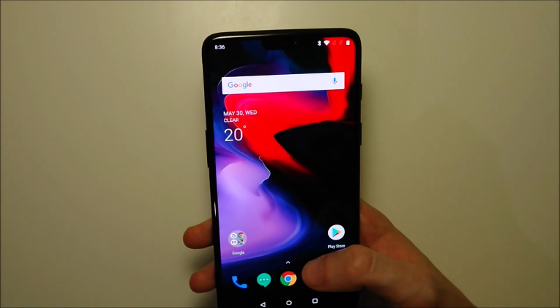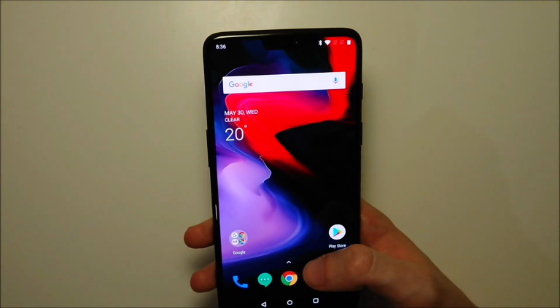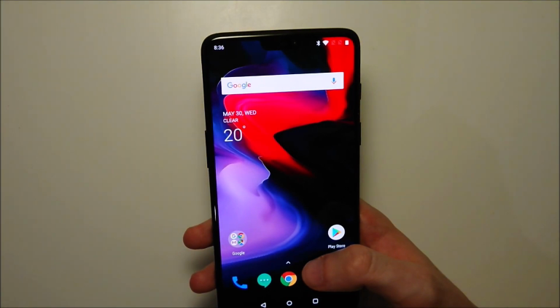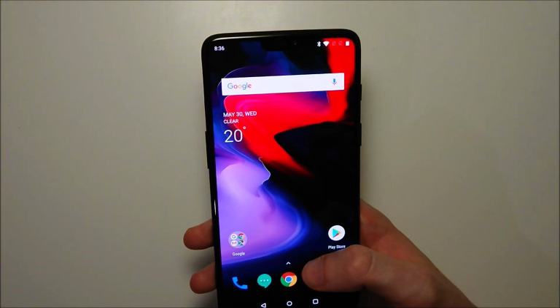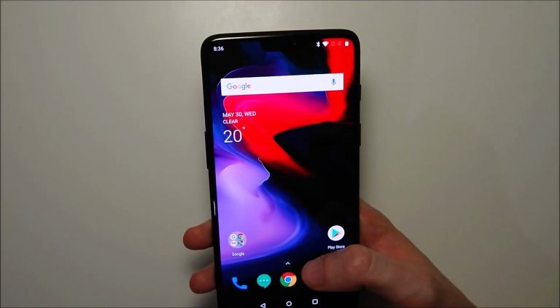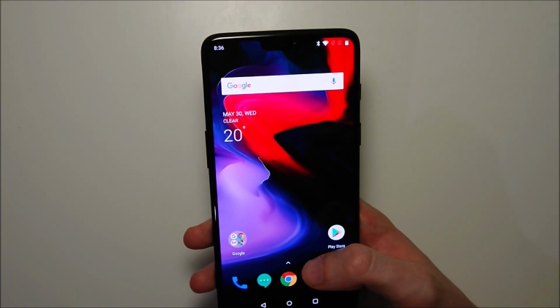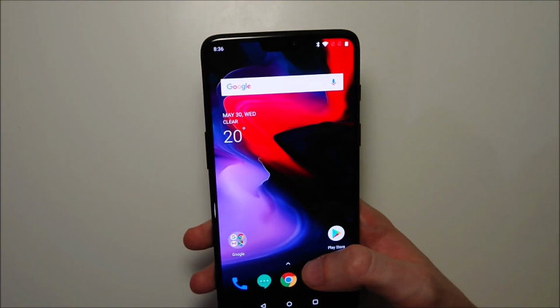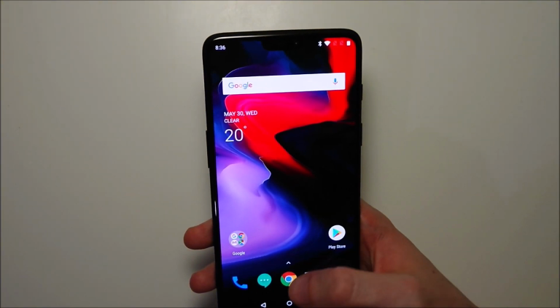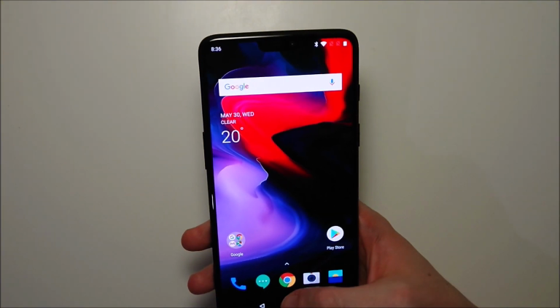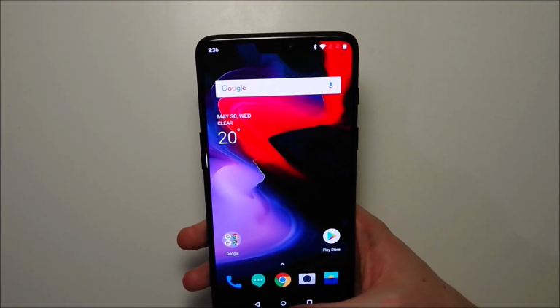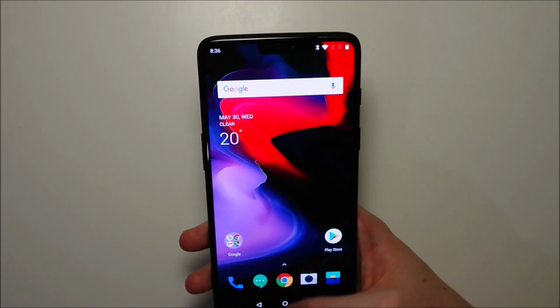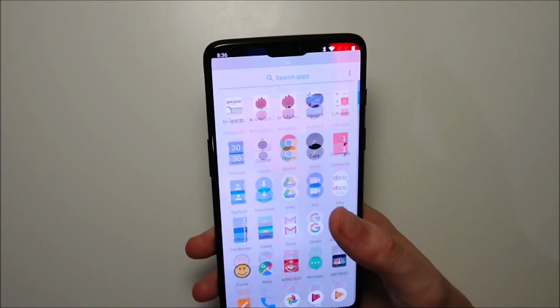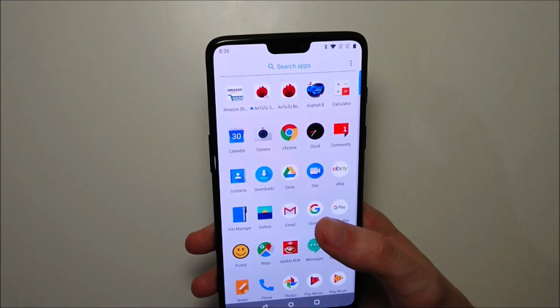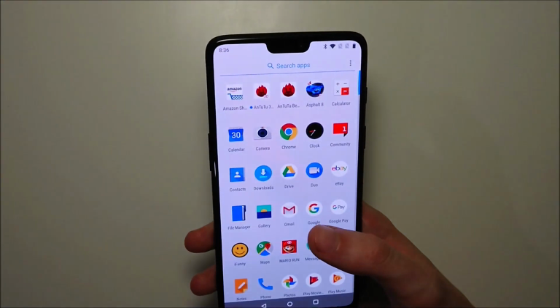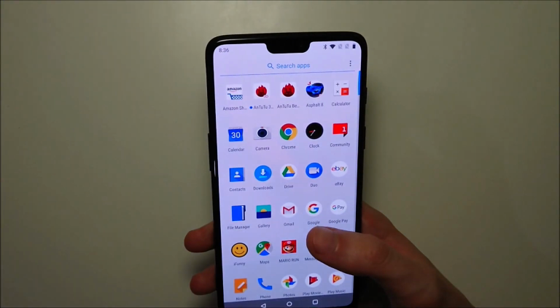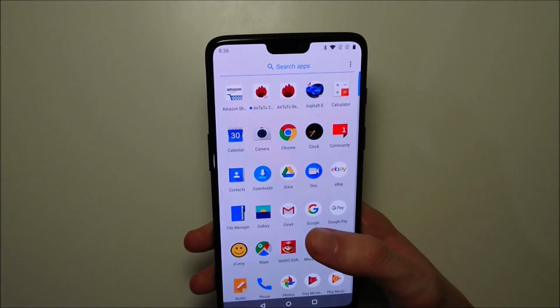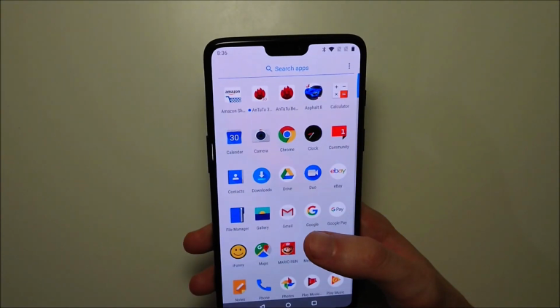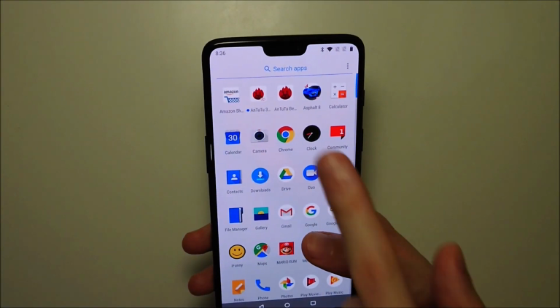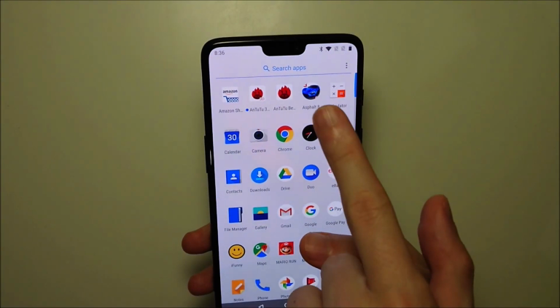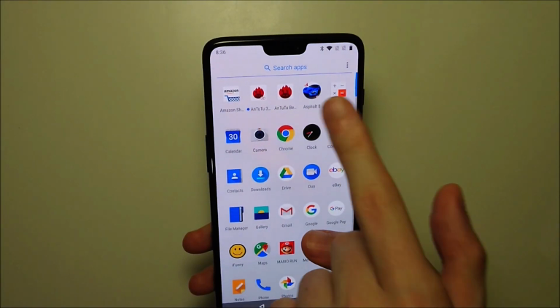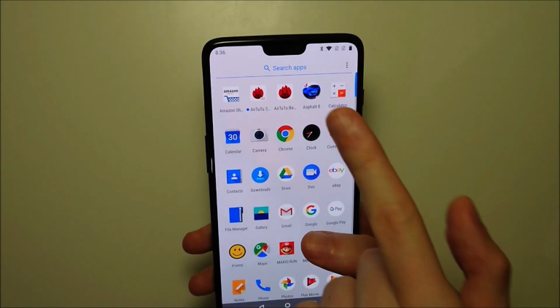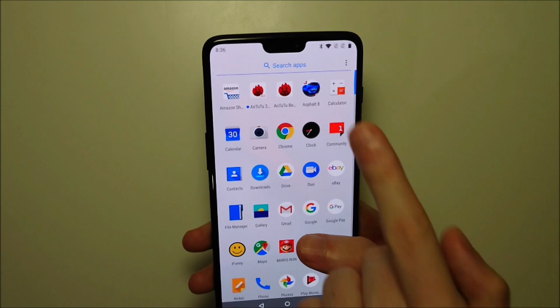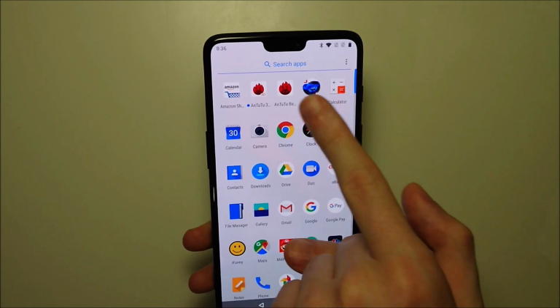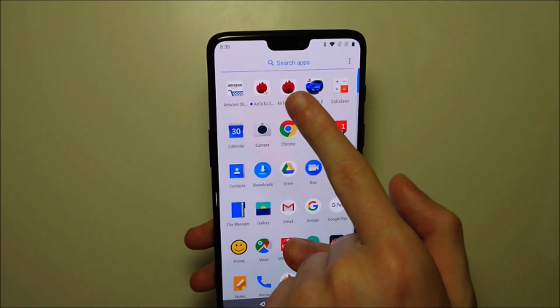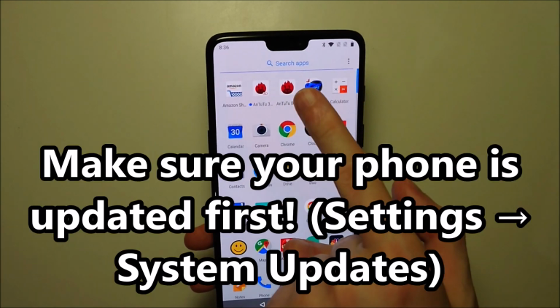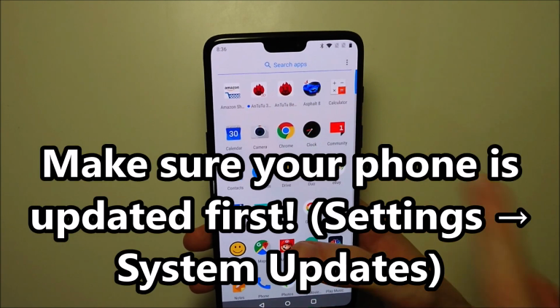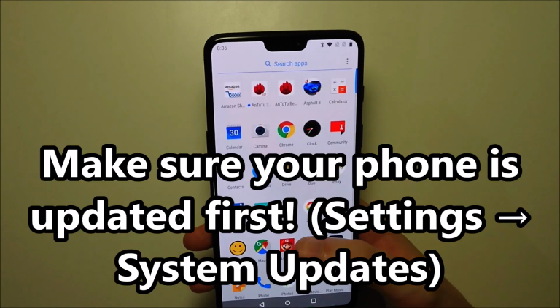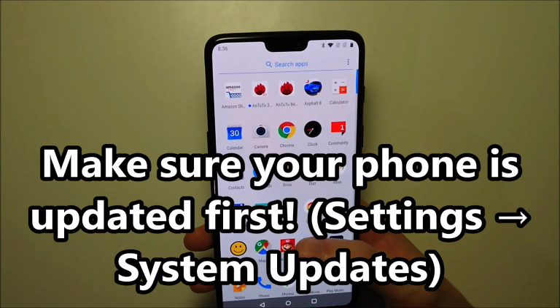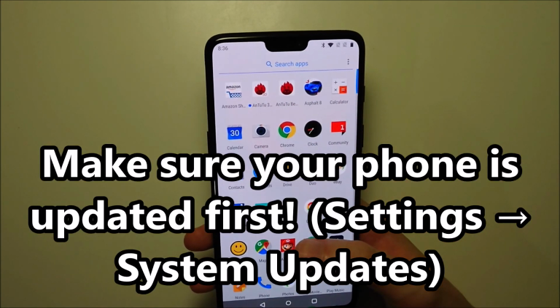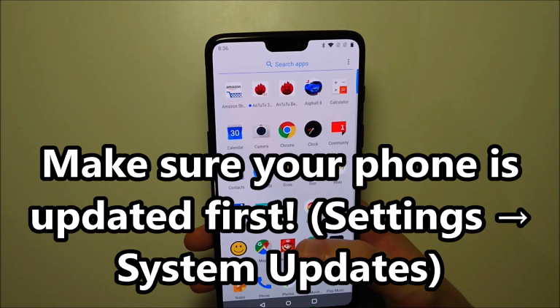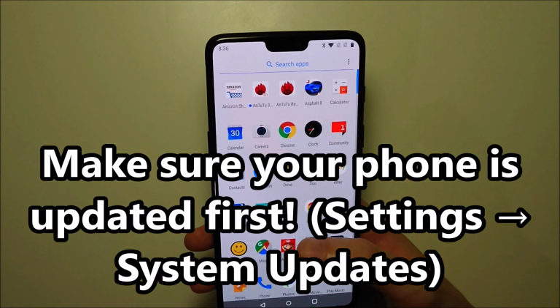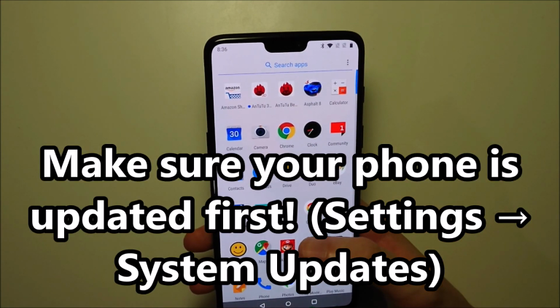Hey guys, so with the latest OnePlus 6 update you can now hide the notch at the top of the screen. So we can get rid of that and show you real quick how to do it.